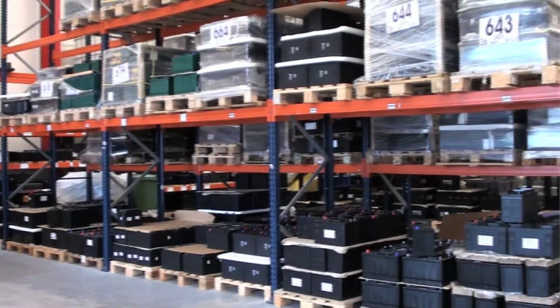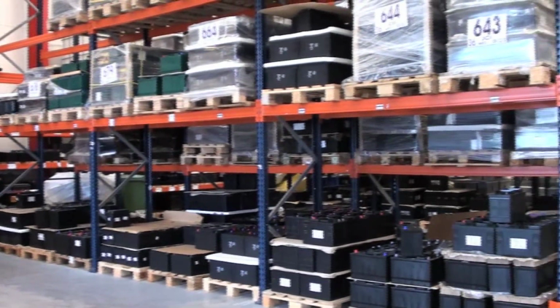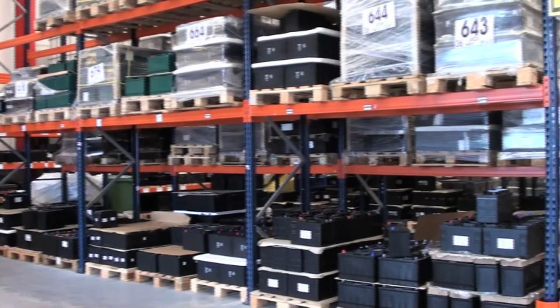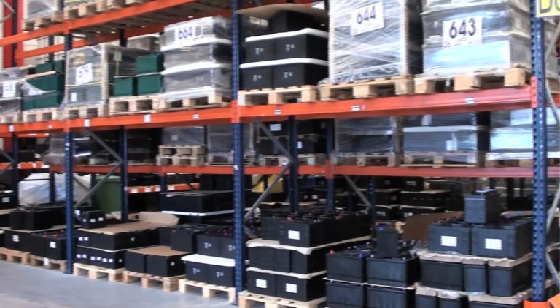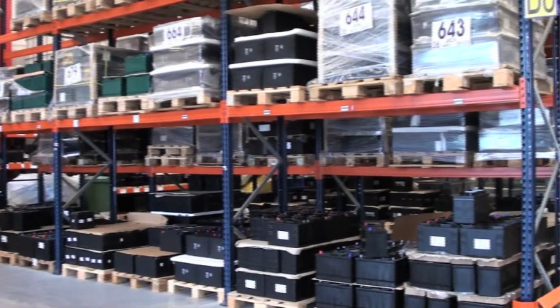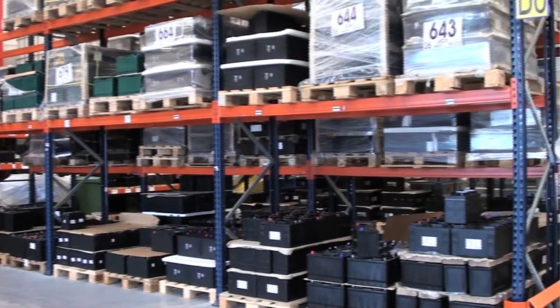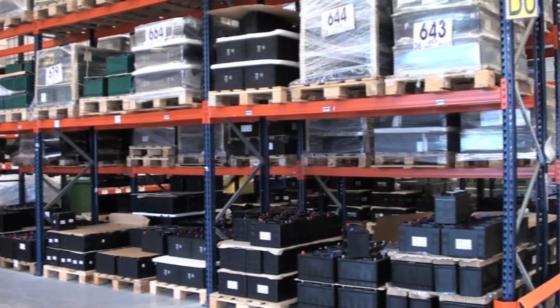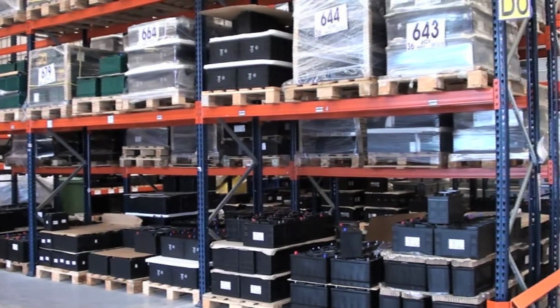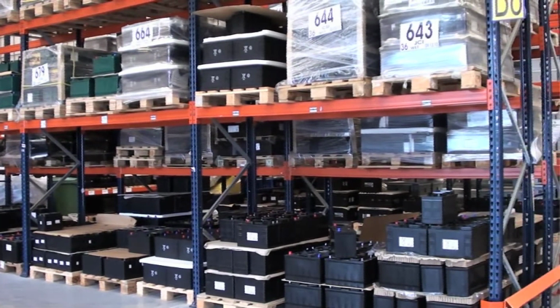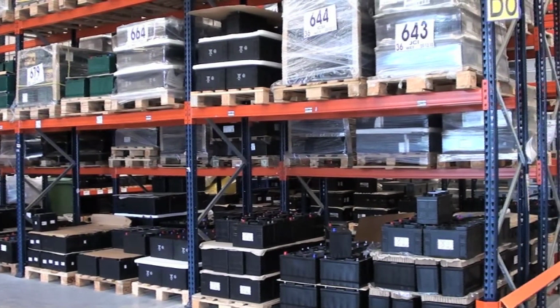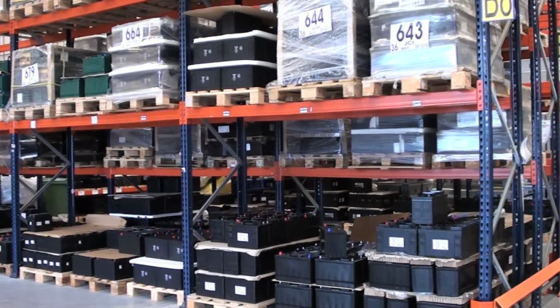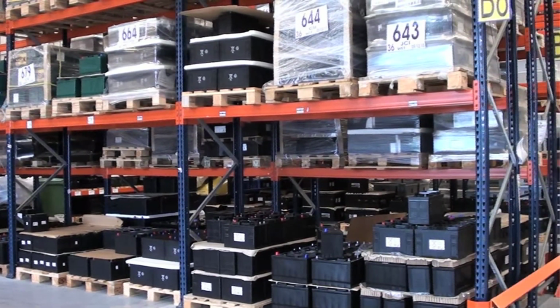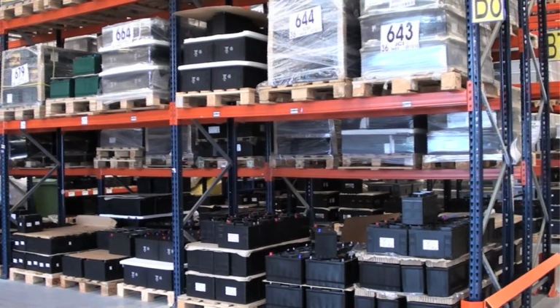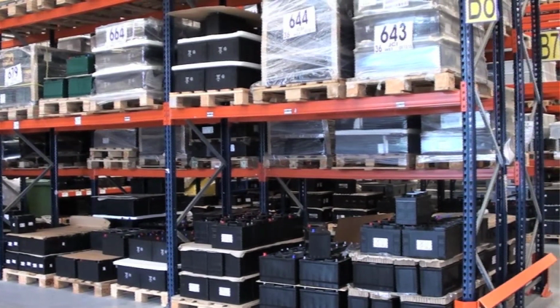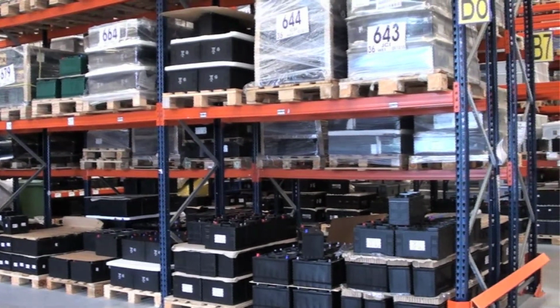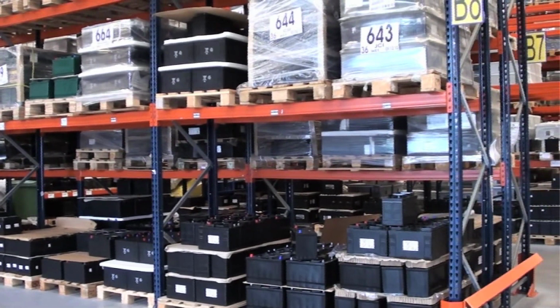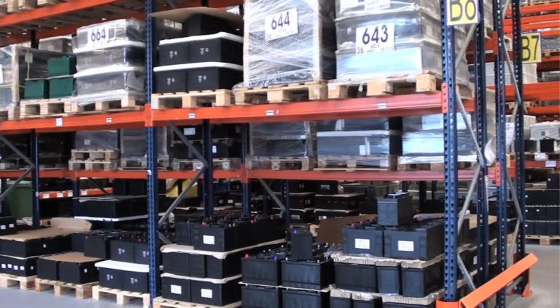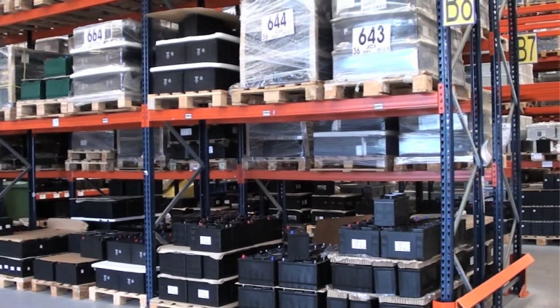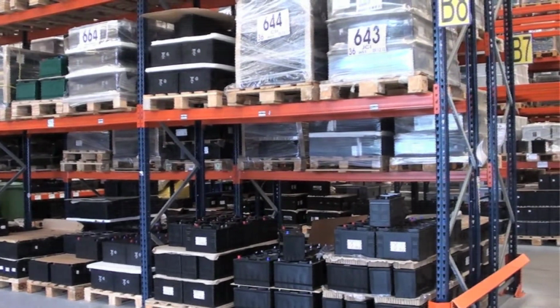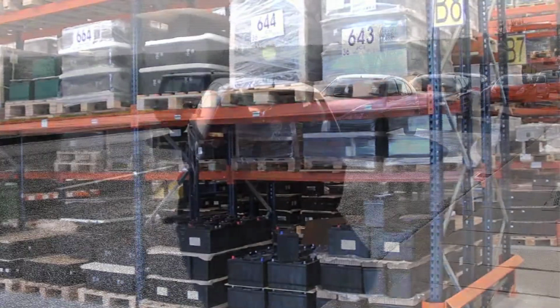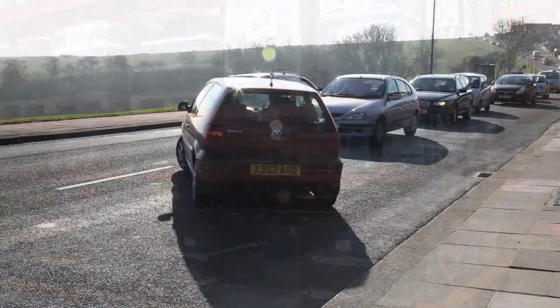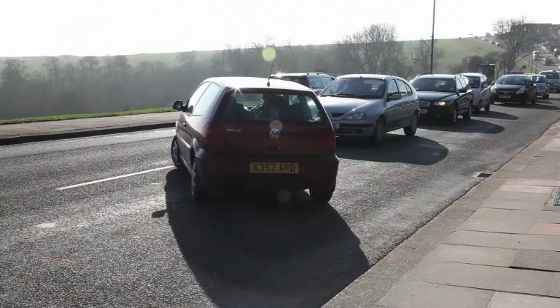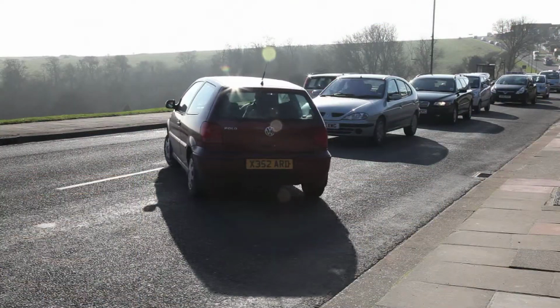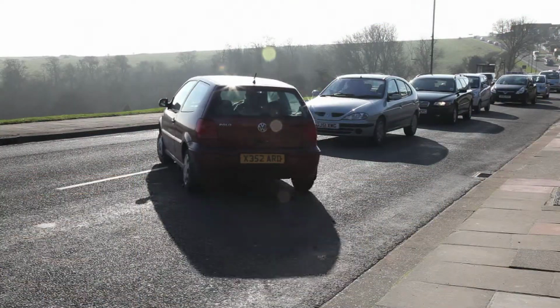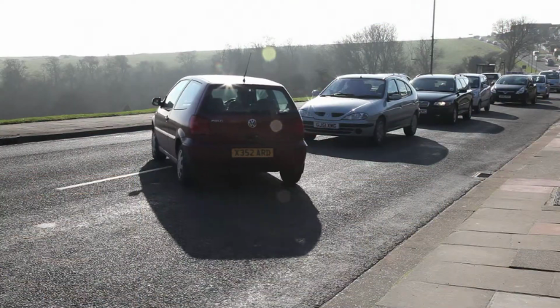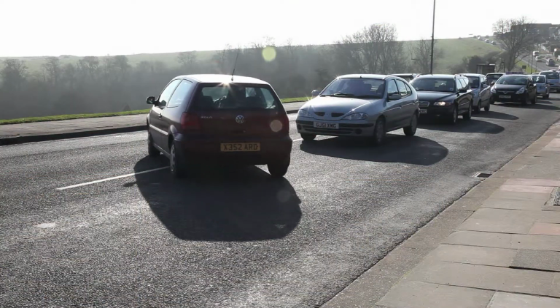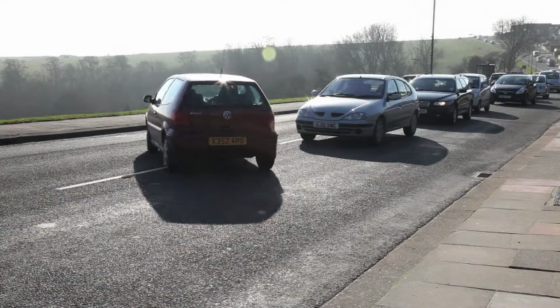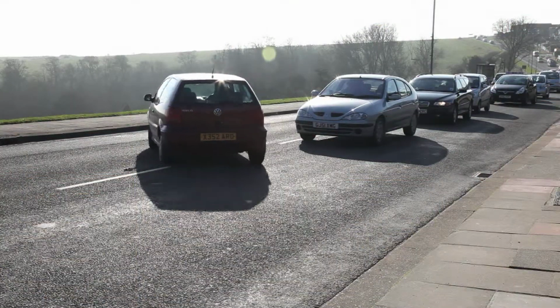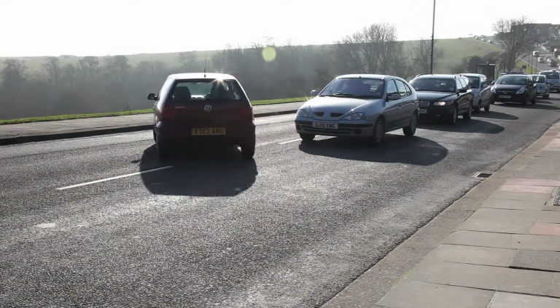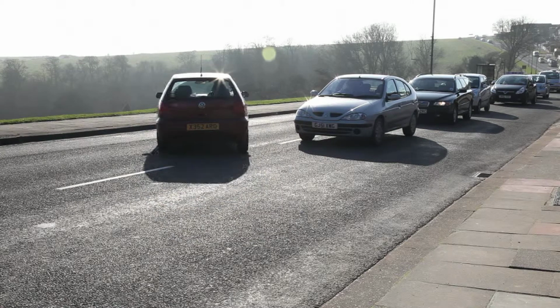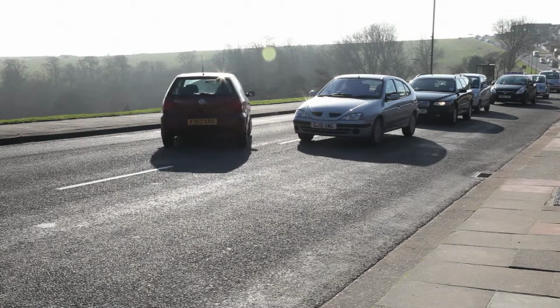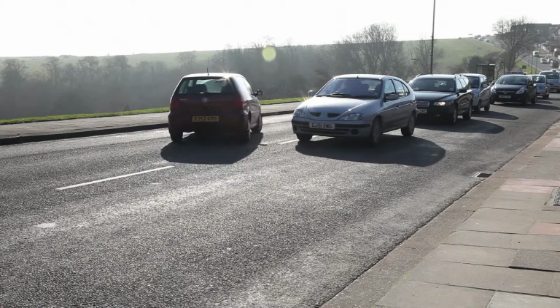New batteries are then bought by consumers or car manufacturers and the whole cycle starts again.